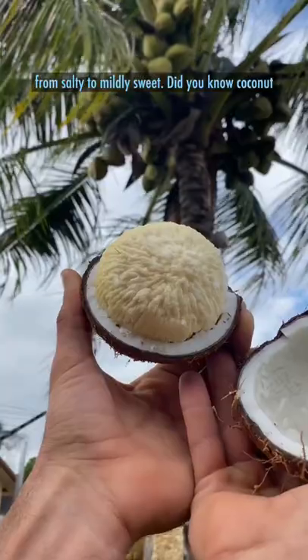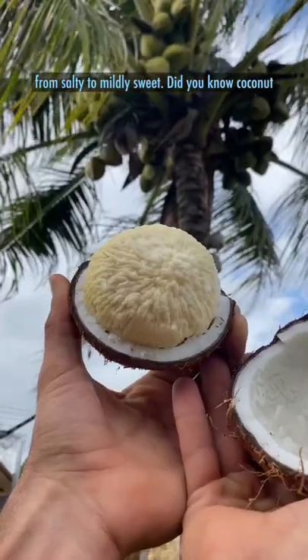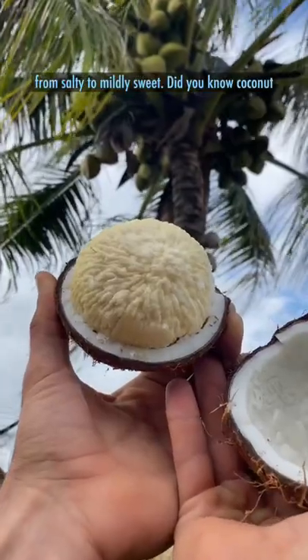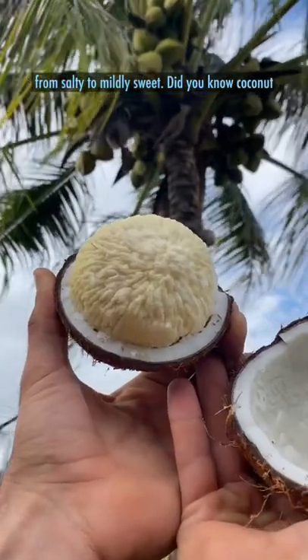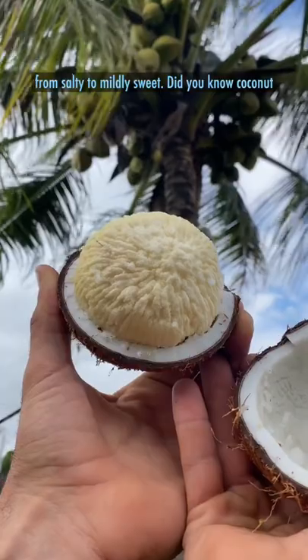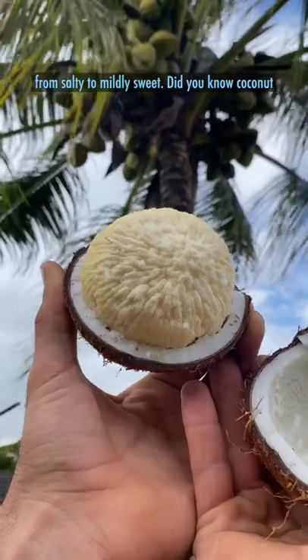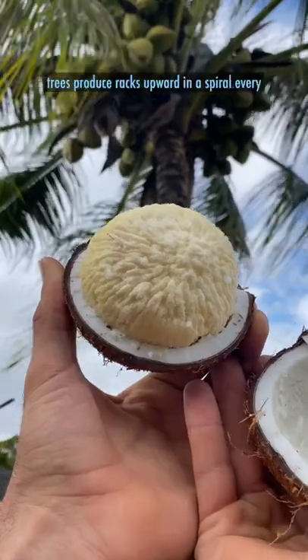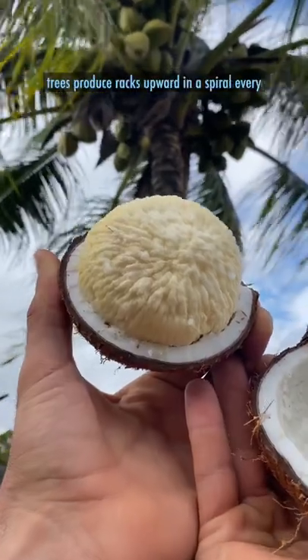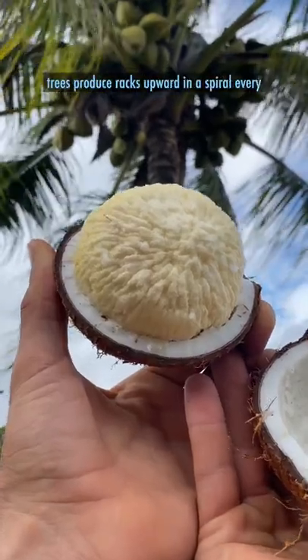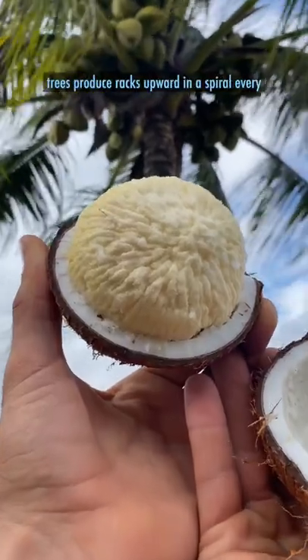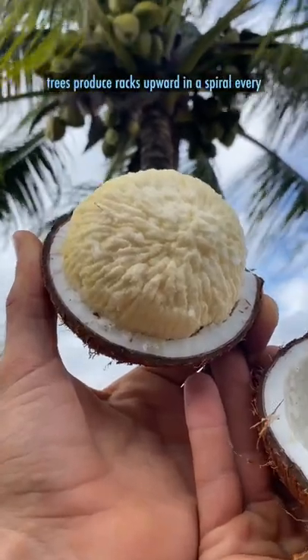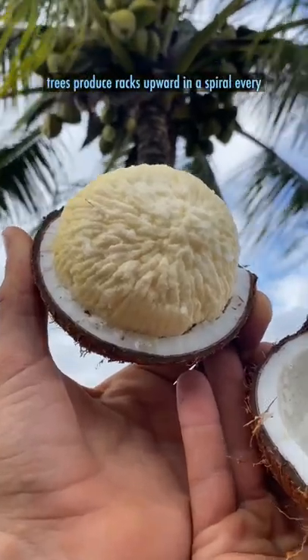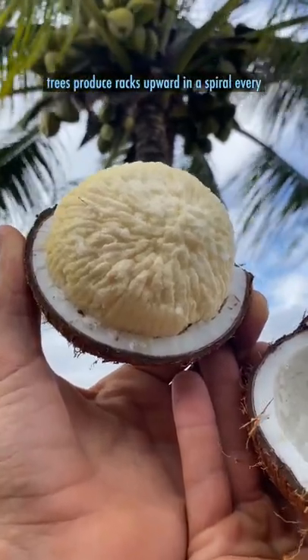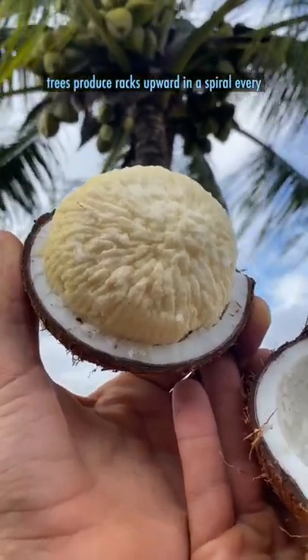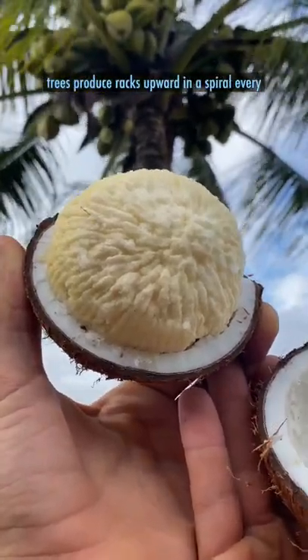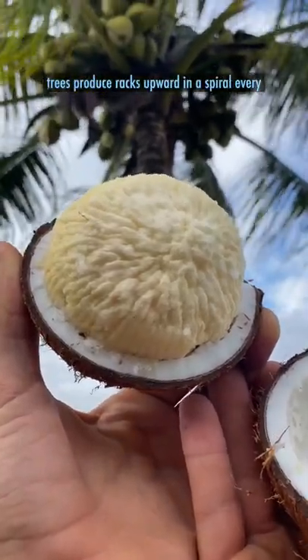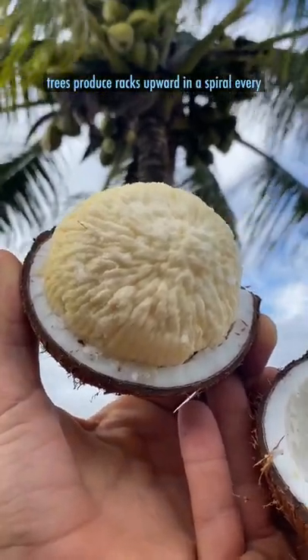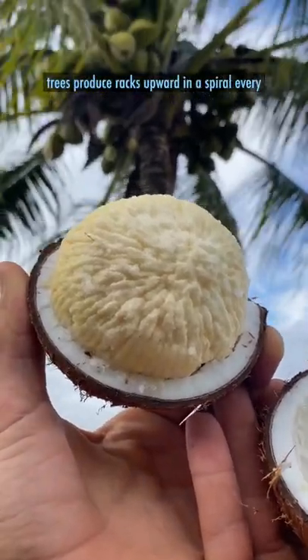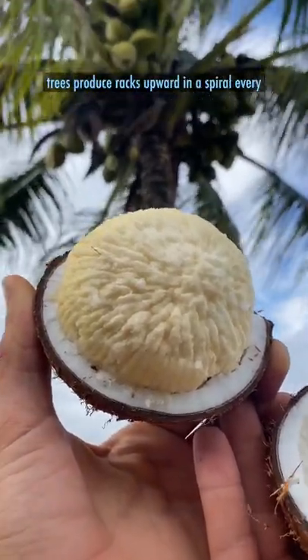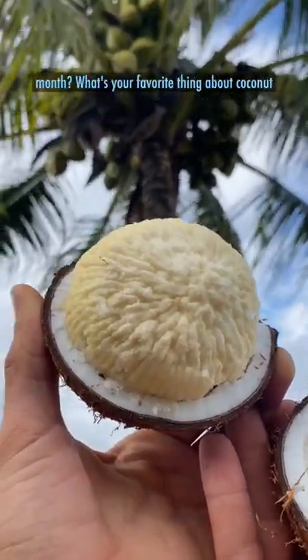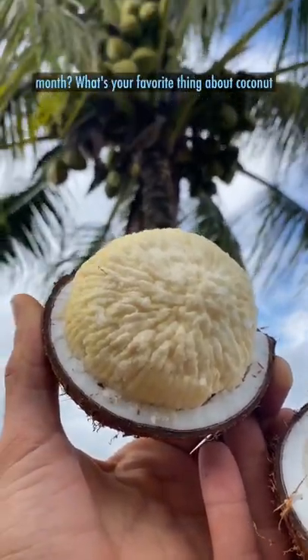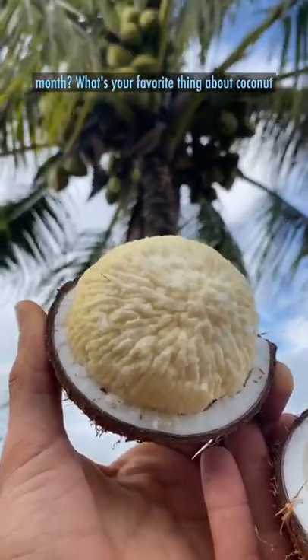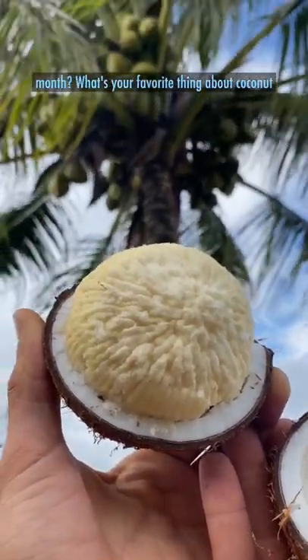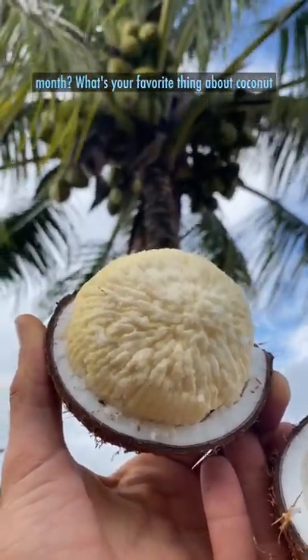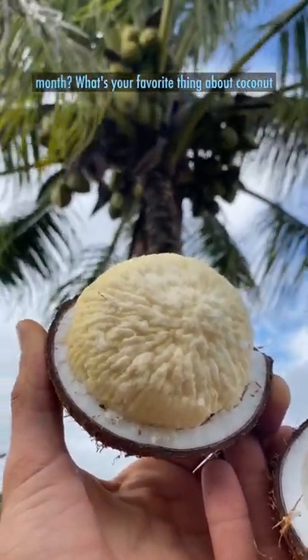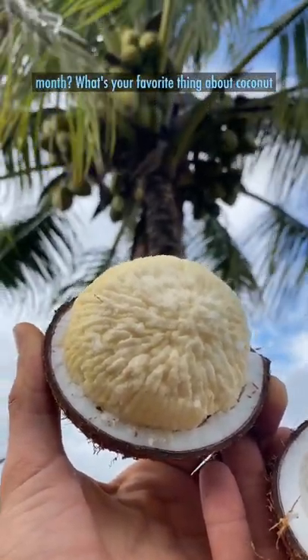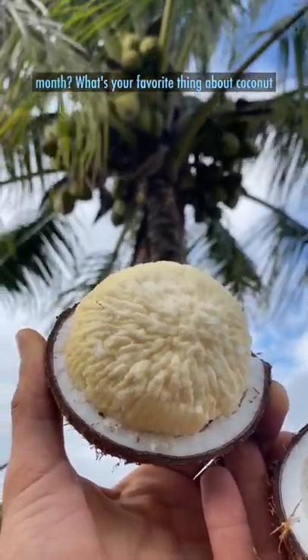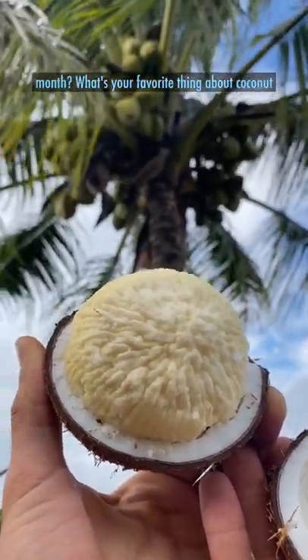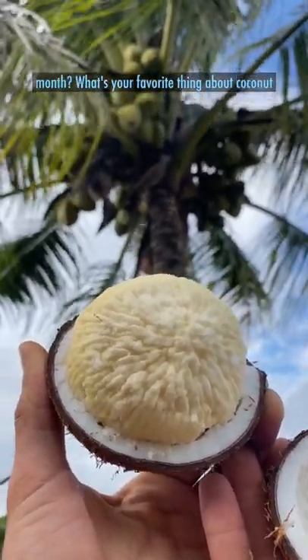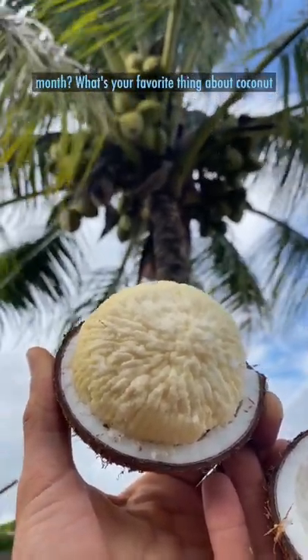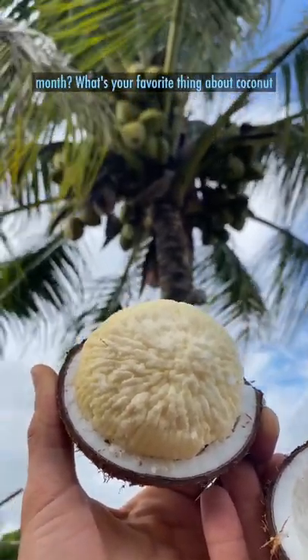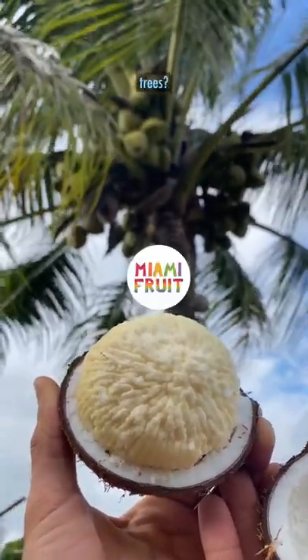Did you know coconut trees produce racks upward in a spiral every month? What's your favorite thing about coconut trees?